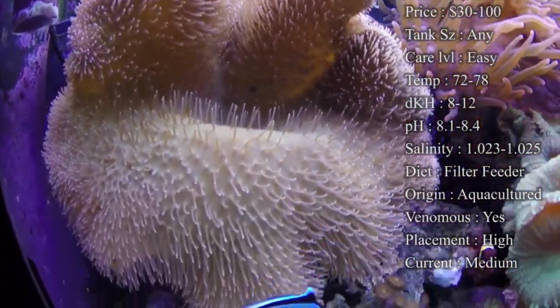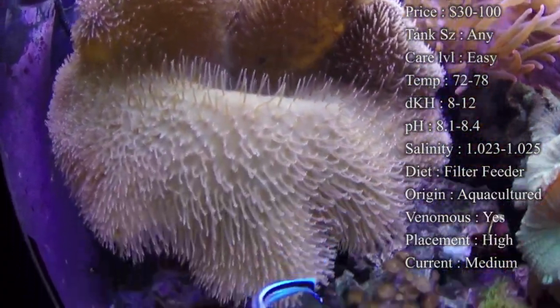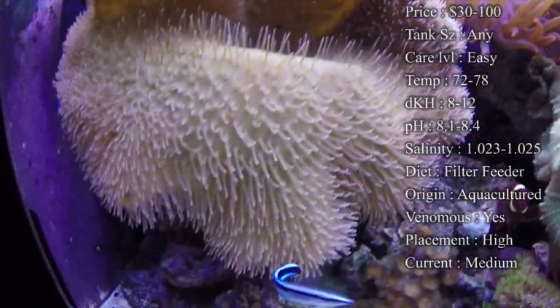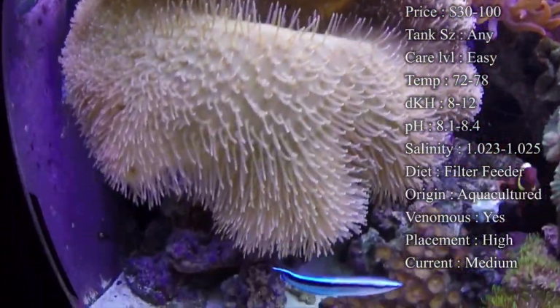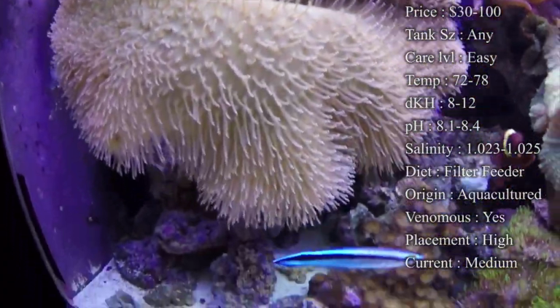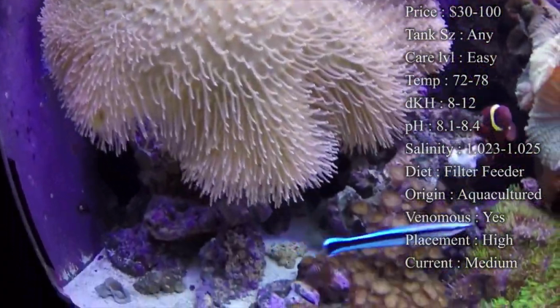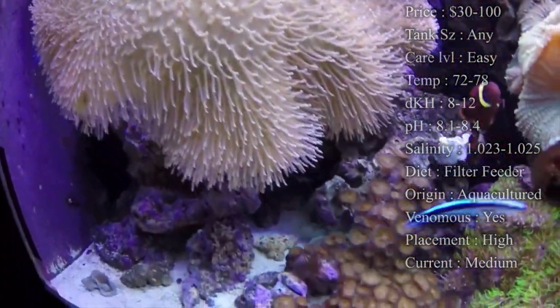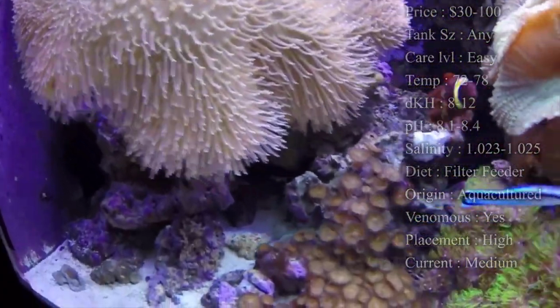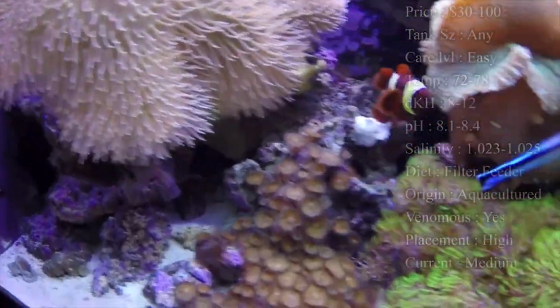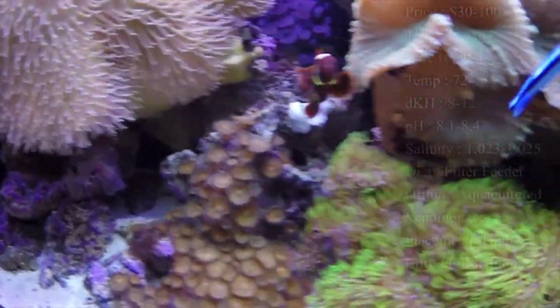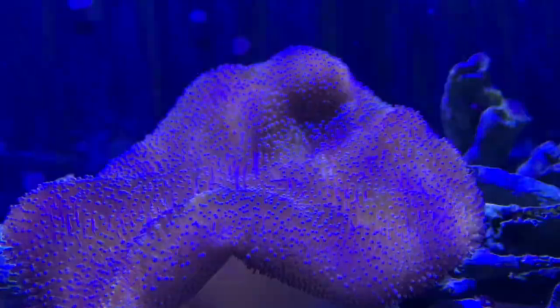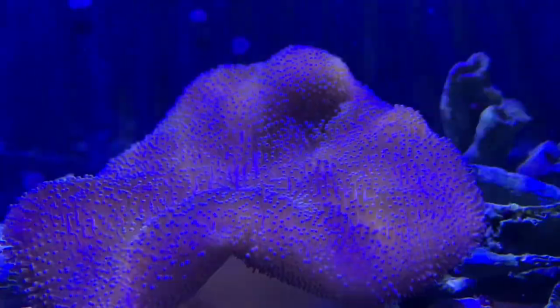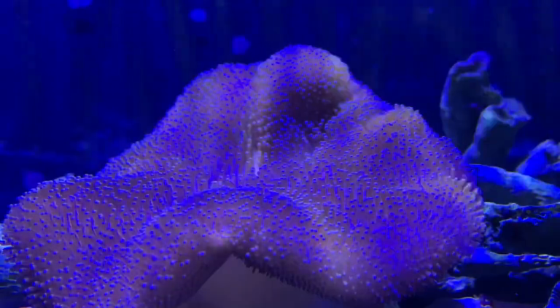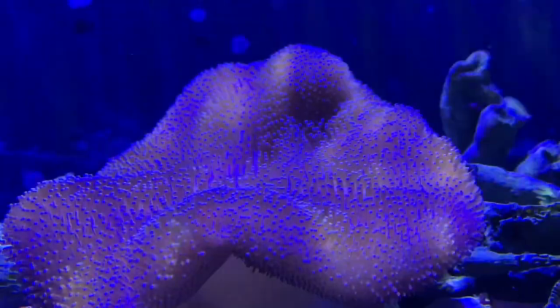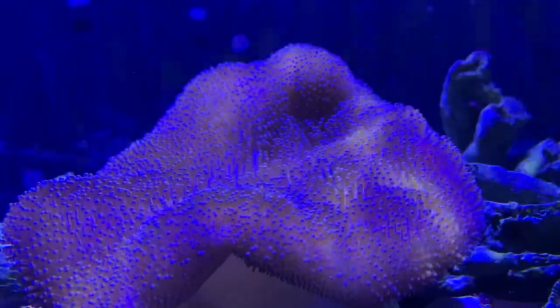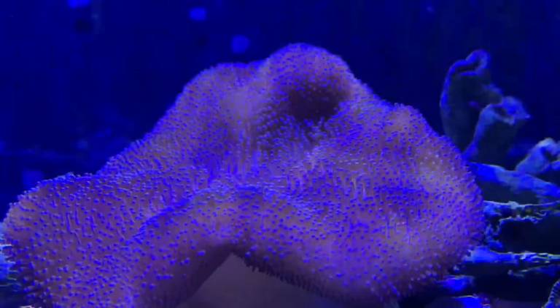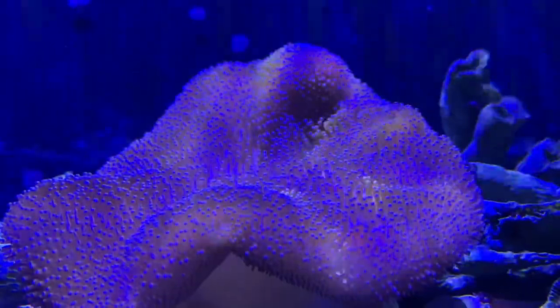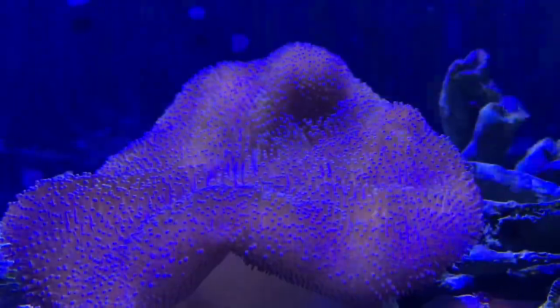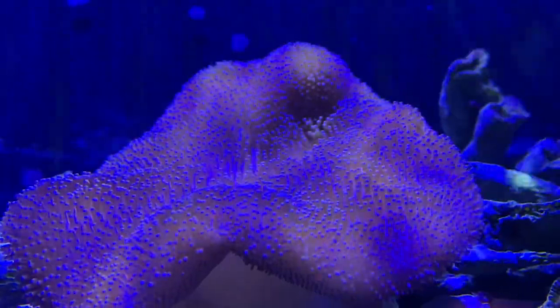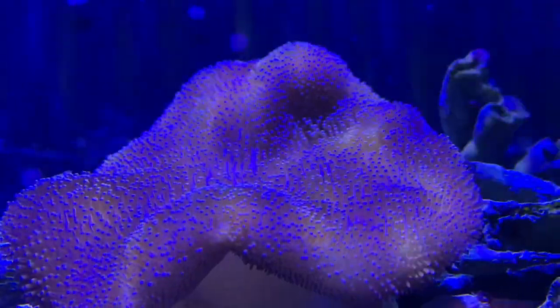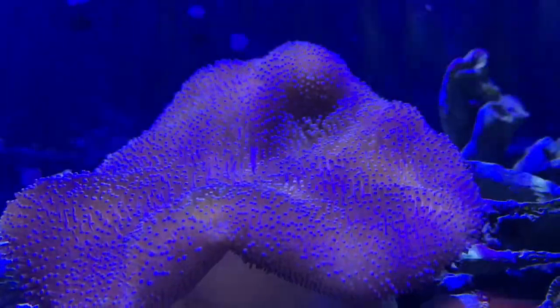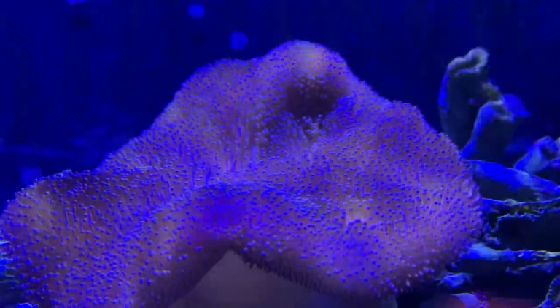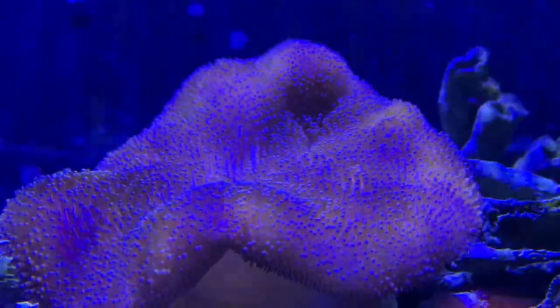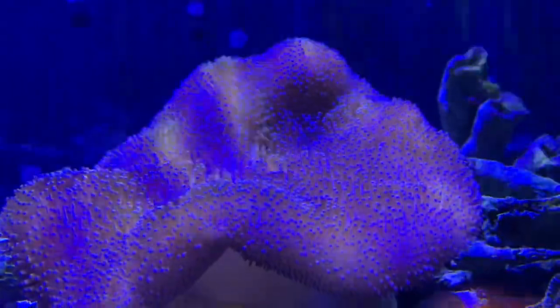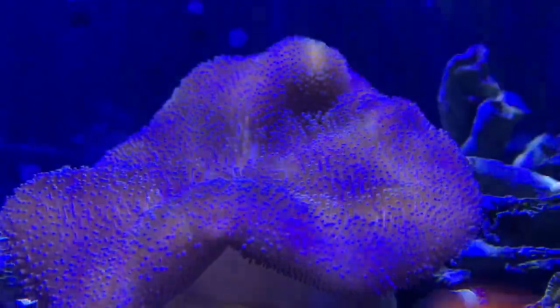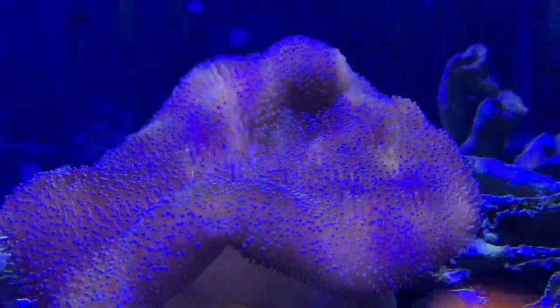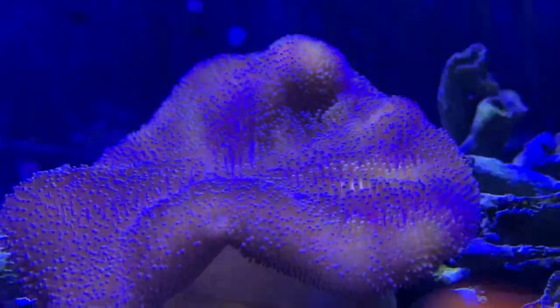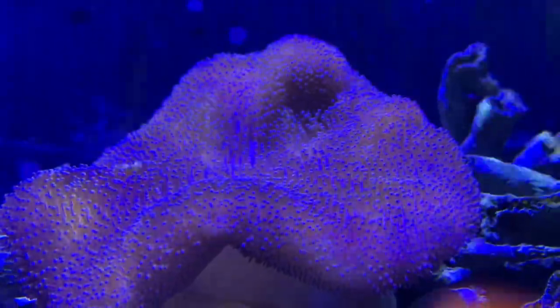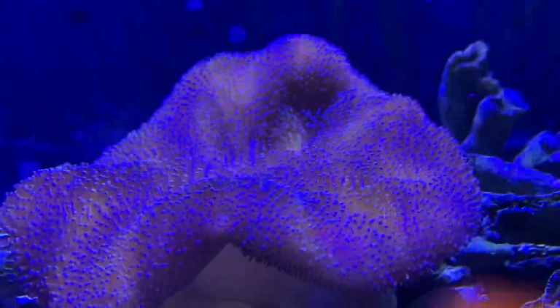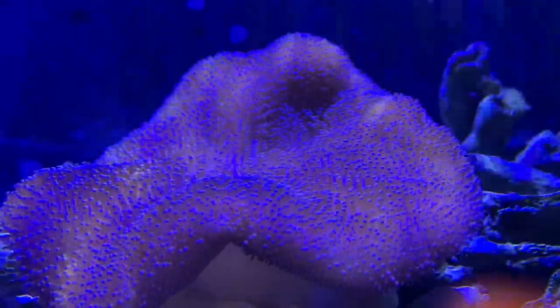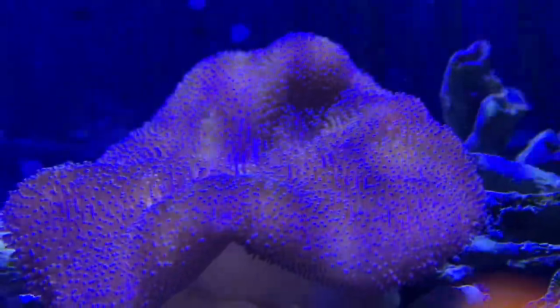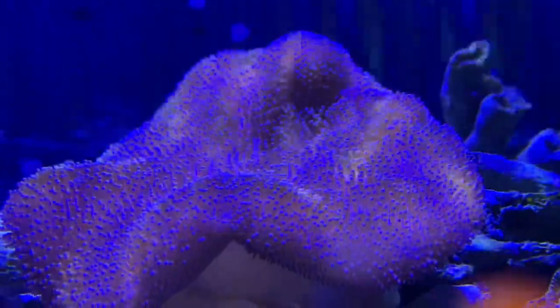Quick fact on clownfish: clownfish can host these guys, so don't freak out if your clownfish starts swimming up in one of these.